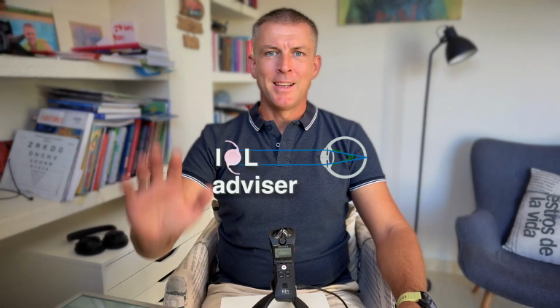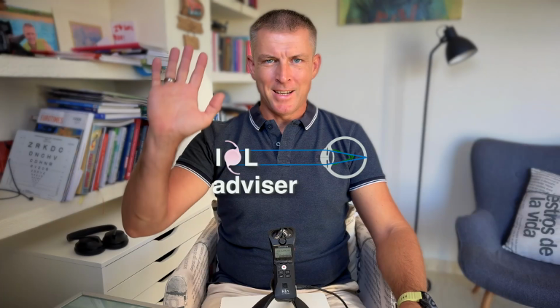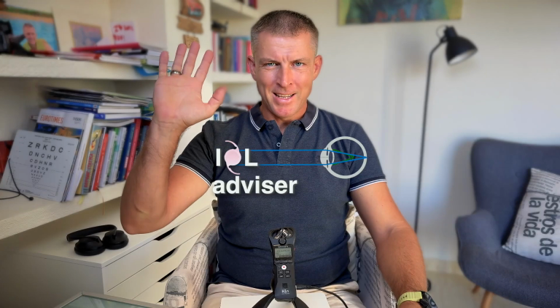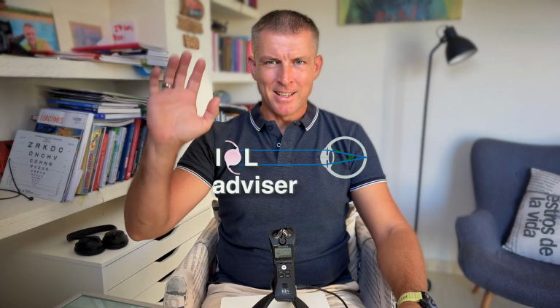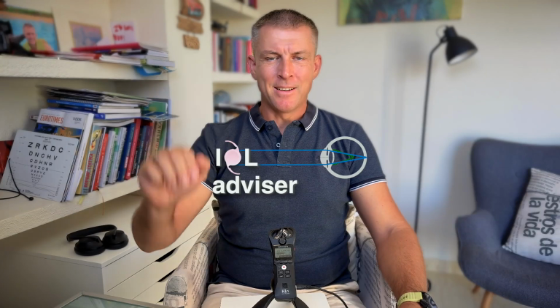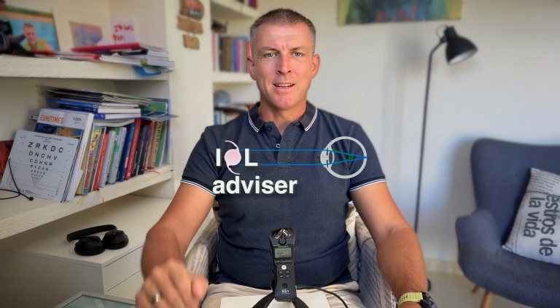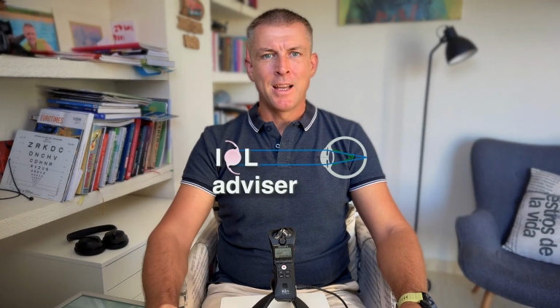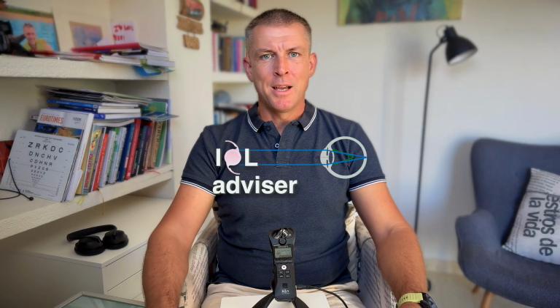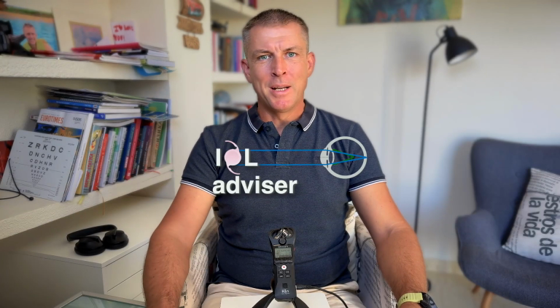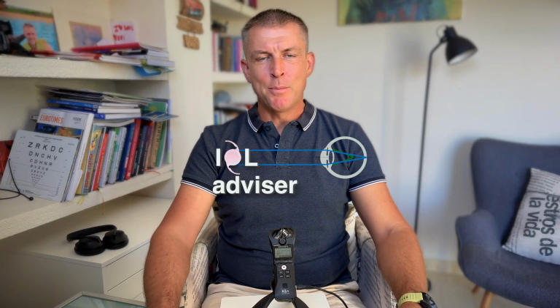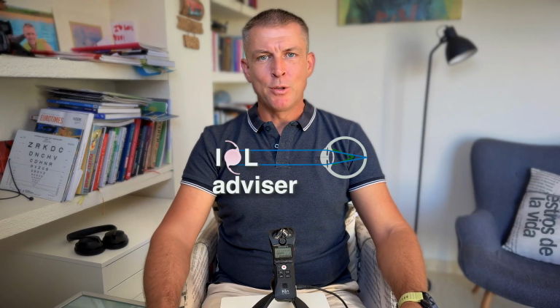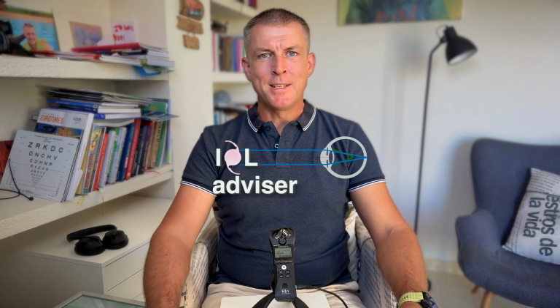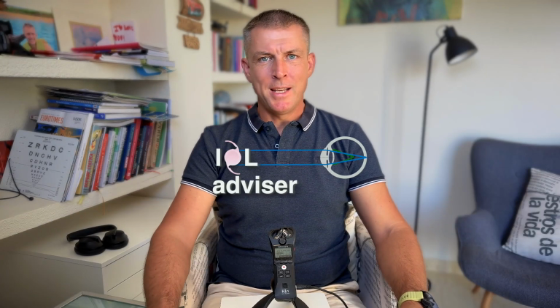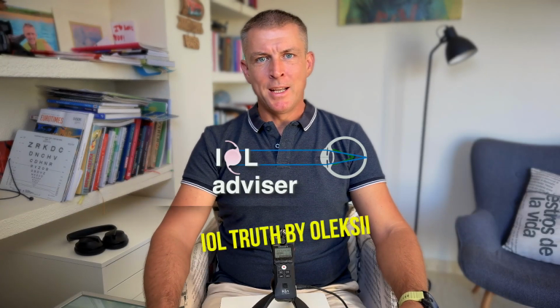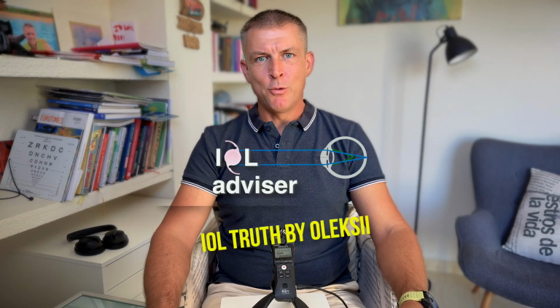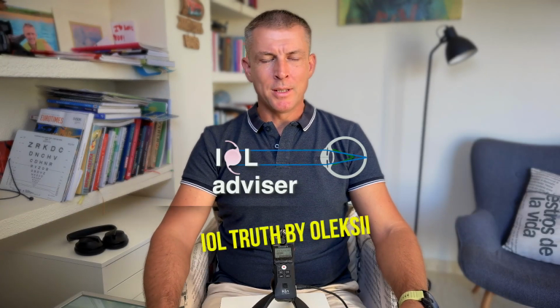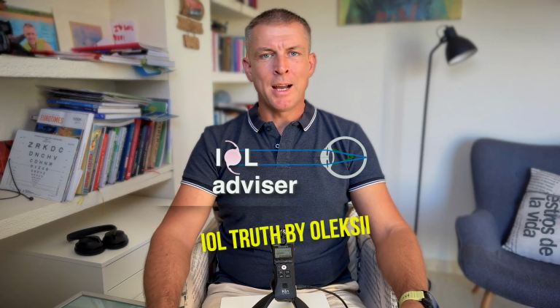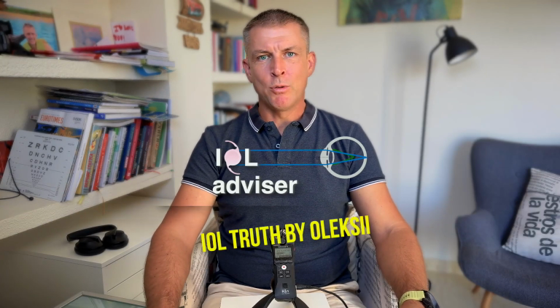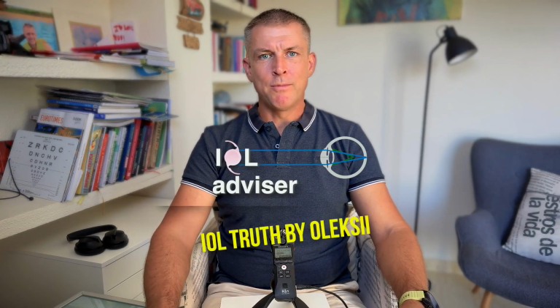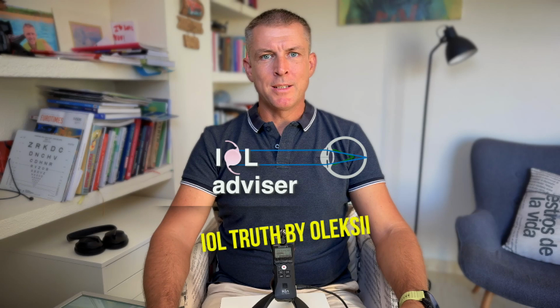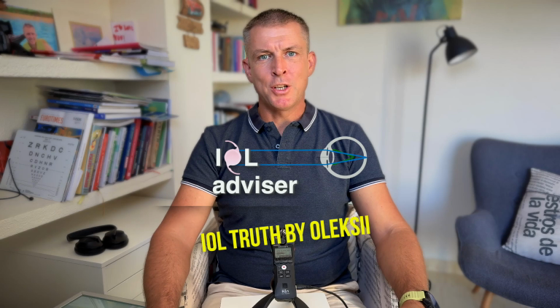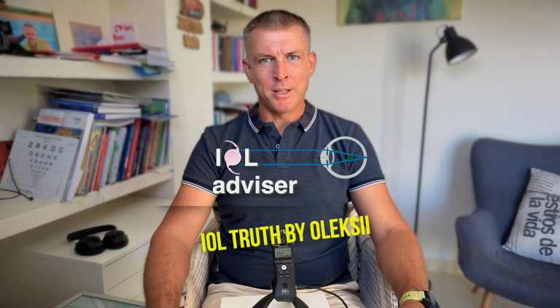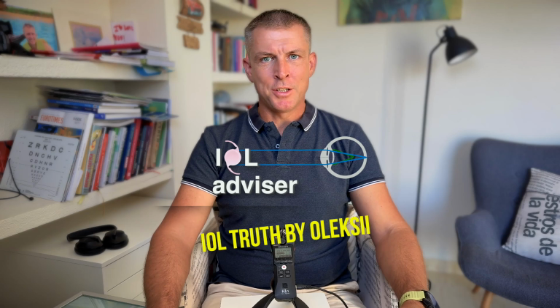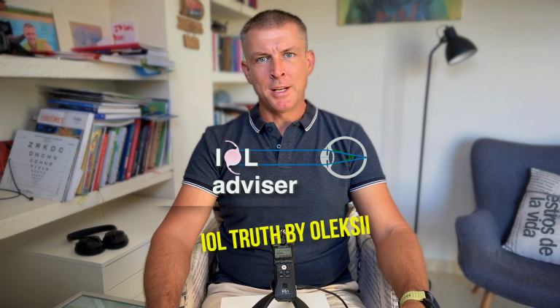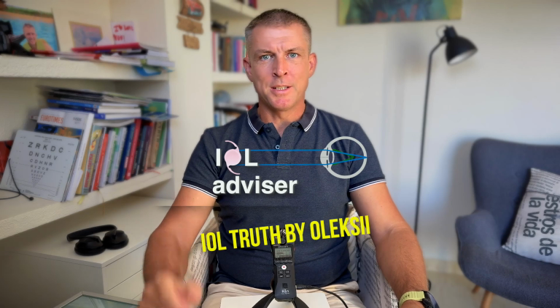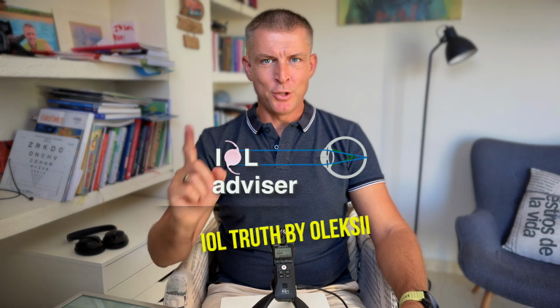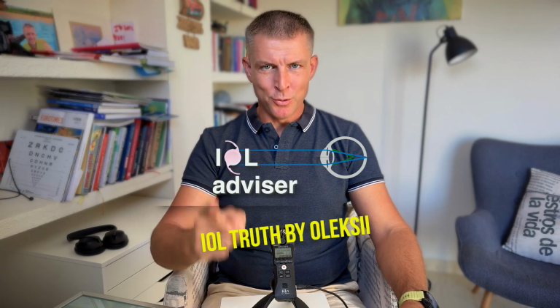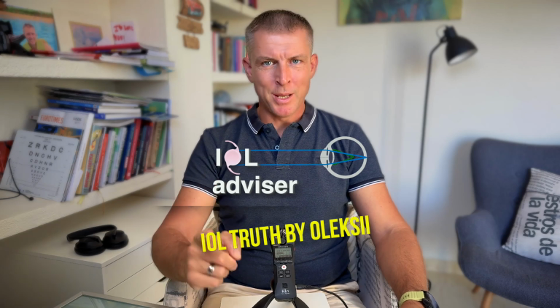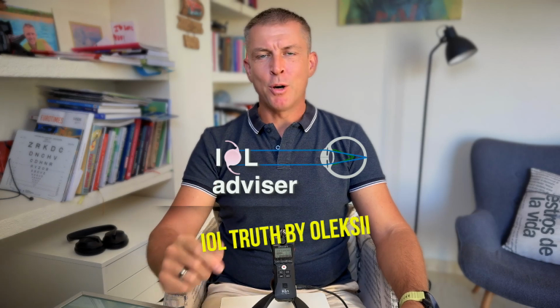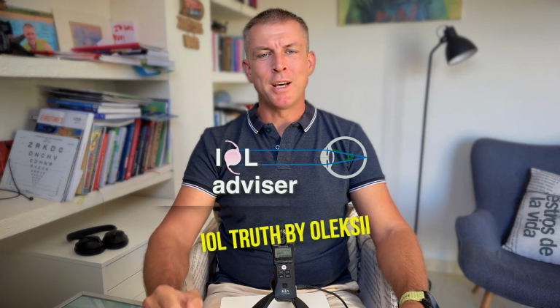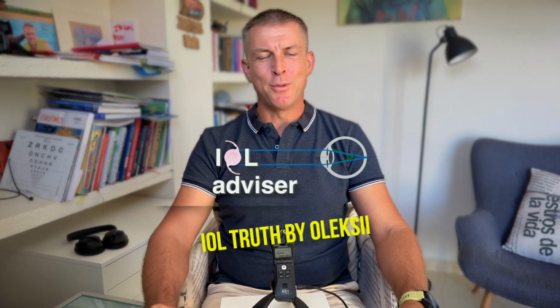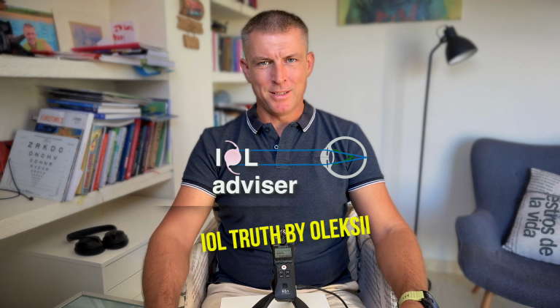Hi there! My name is Alexei and you are at the IOL Advisor channel, telling the truth about IOLs.